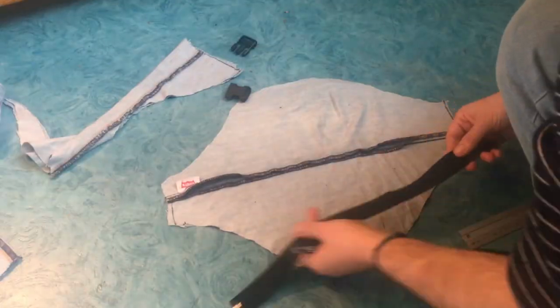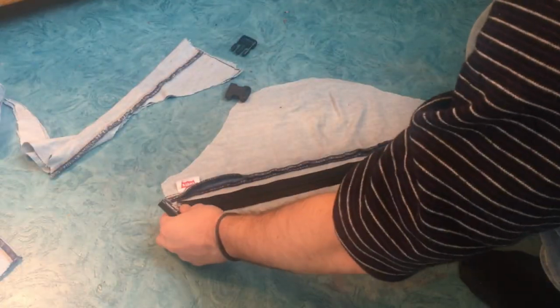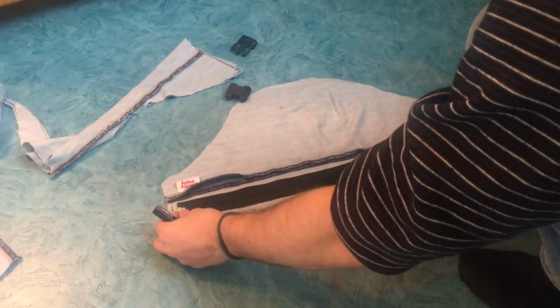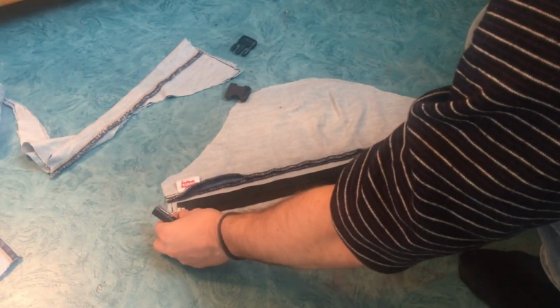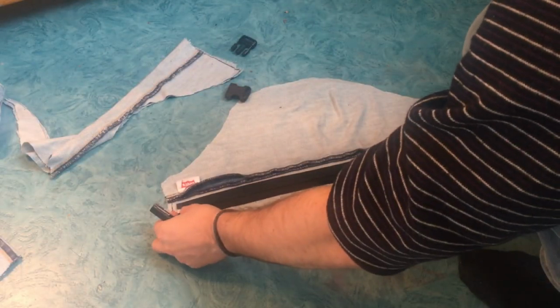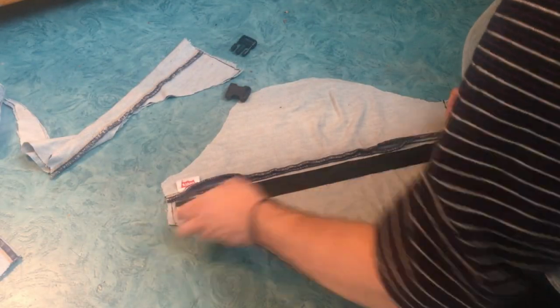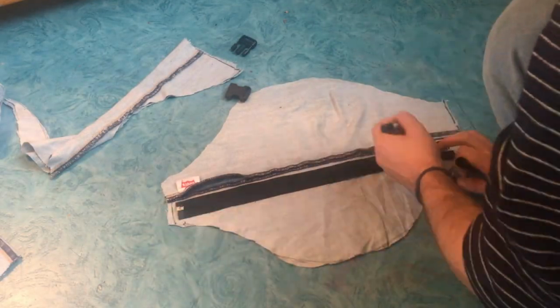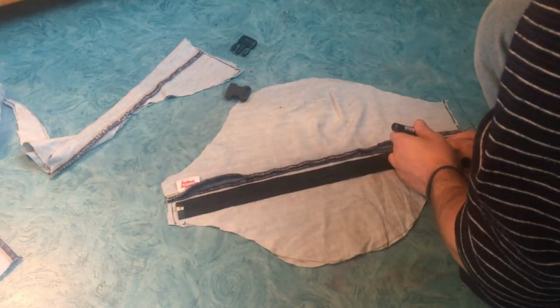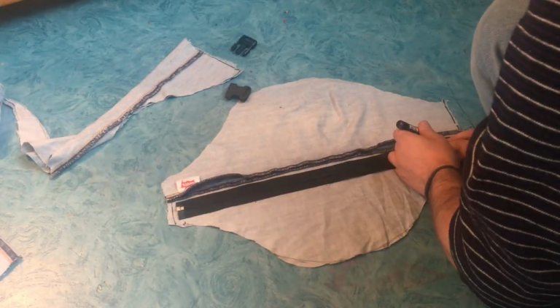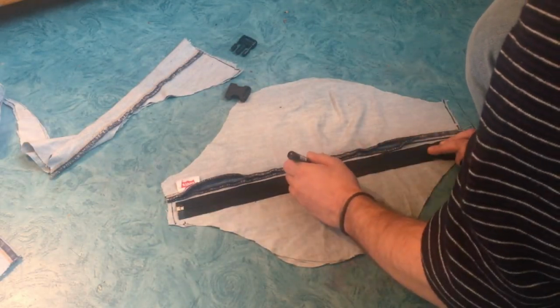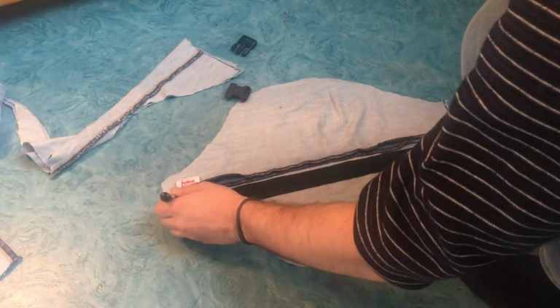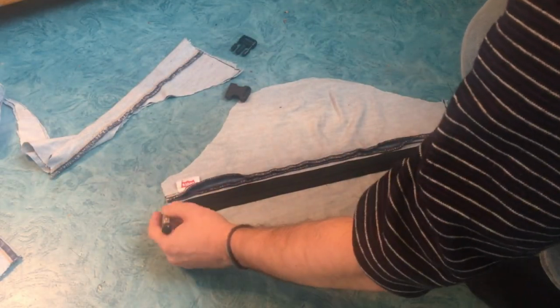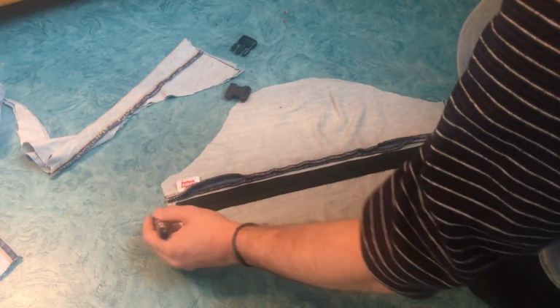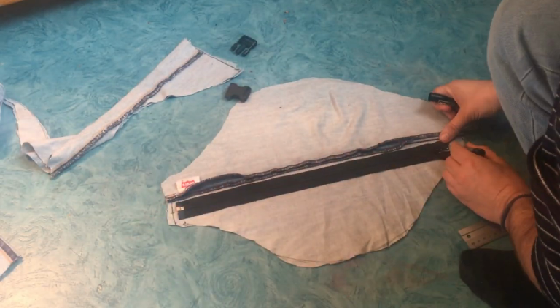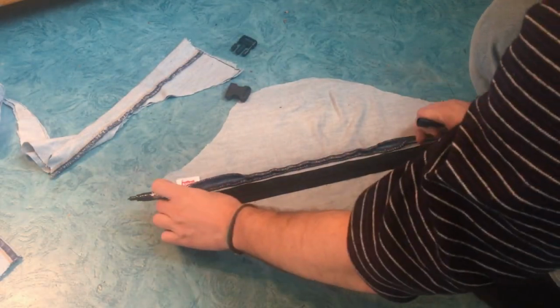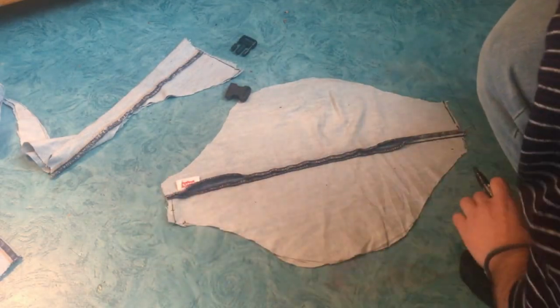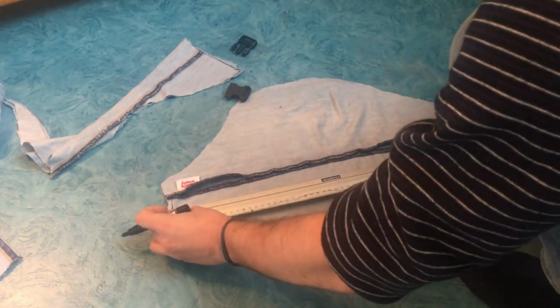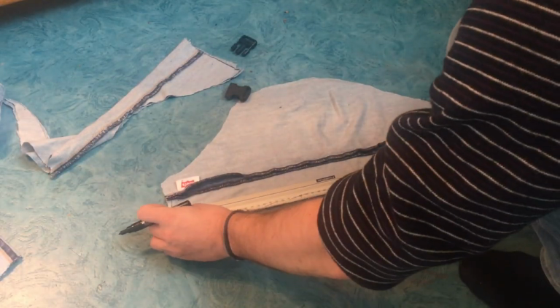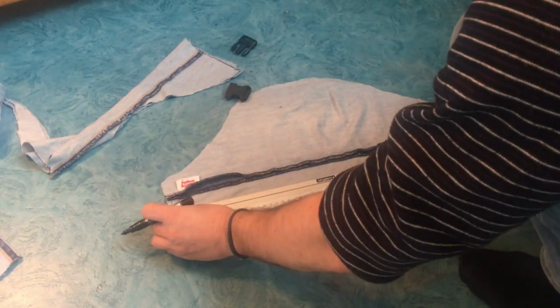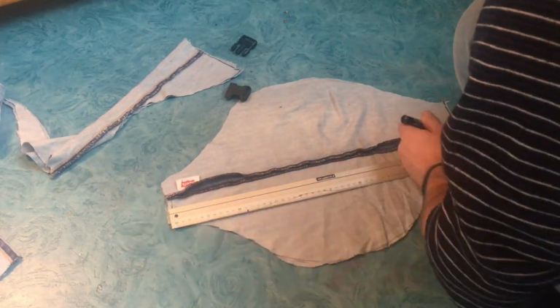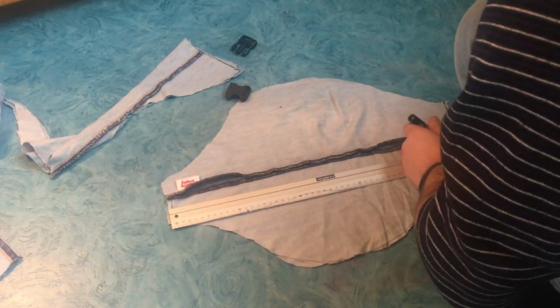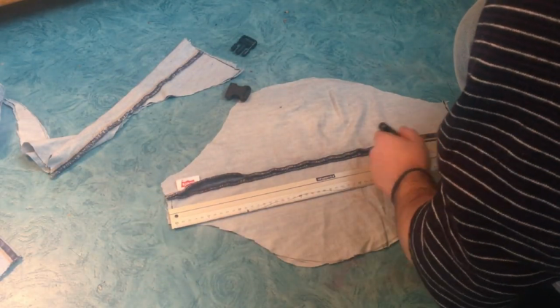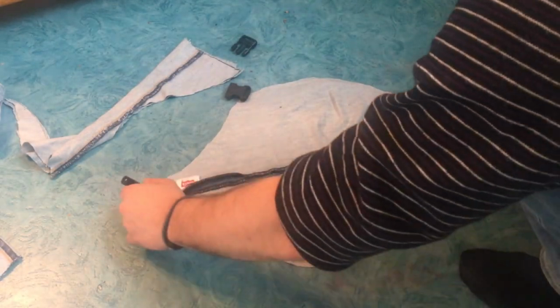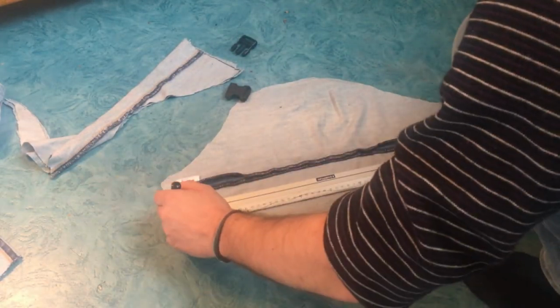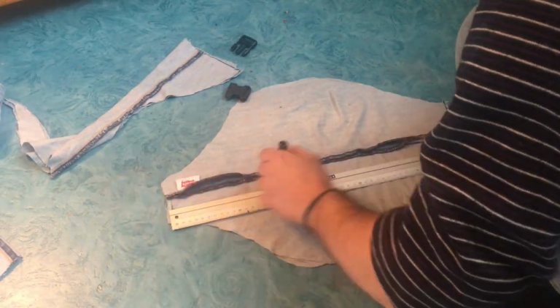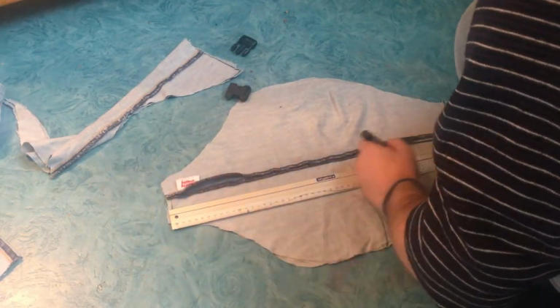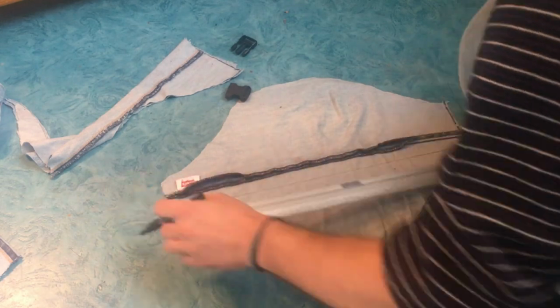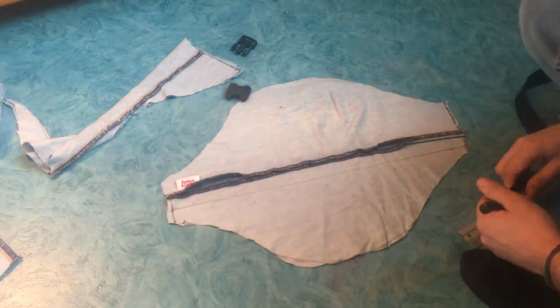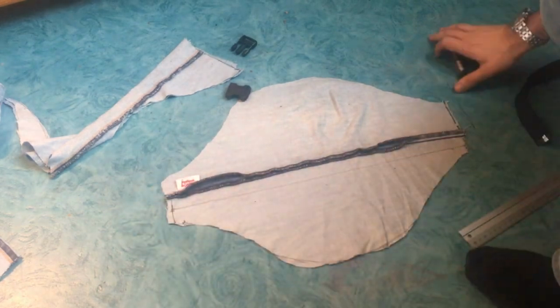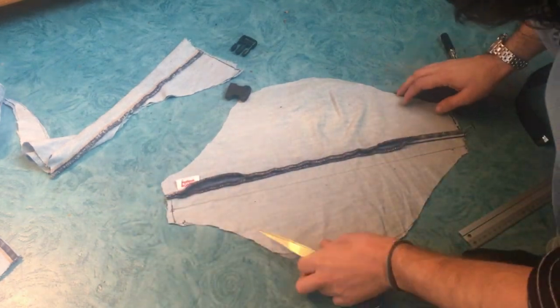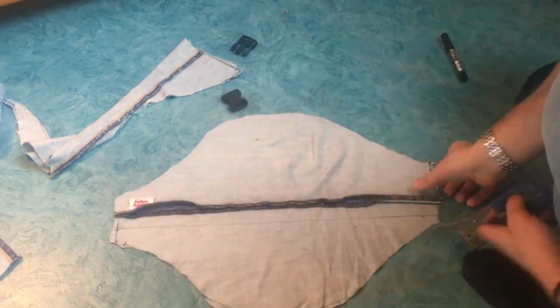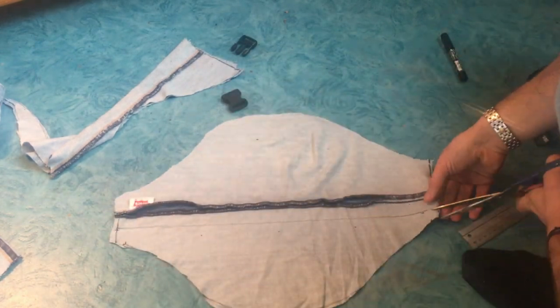Now I will find the right placement for the zipper. I draw a line so I can make a straight cut.